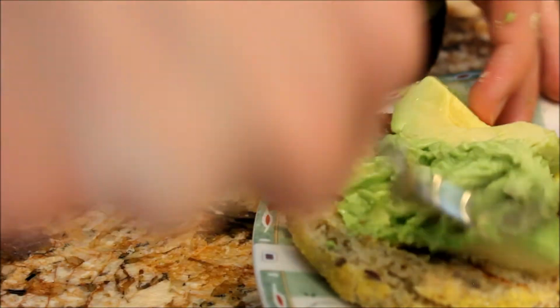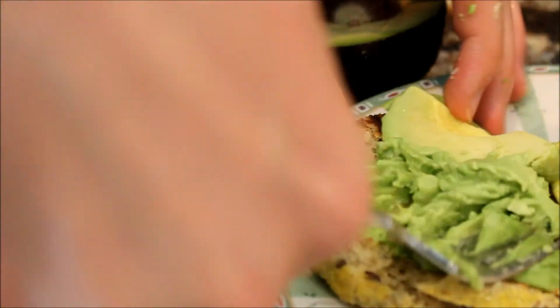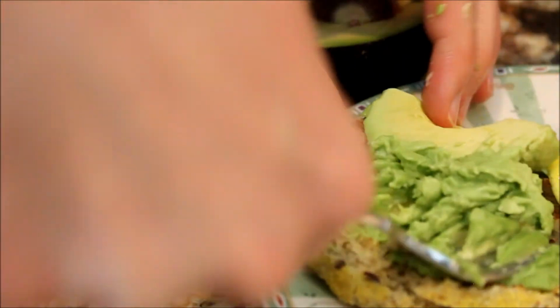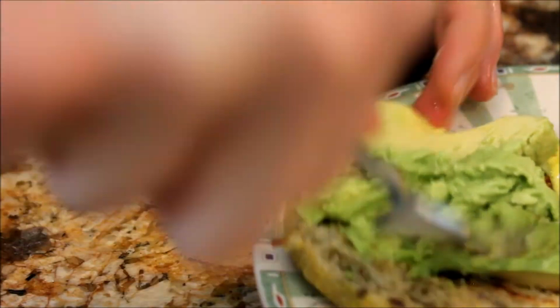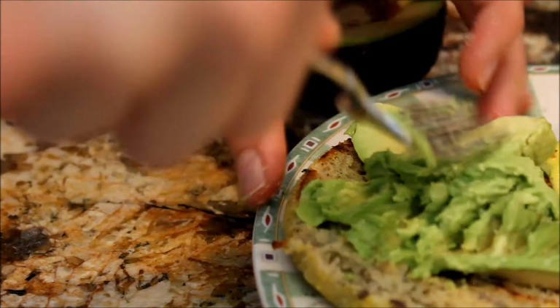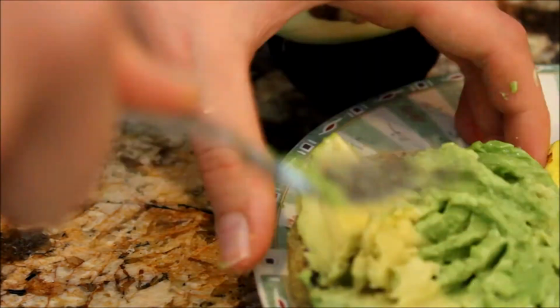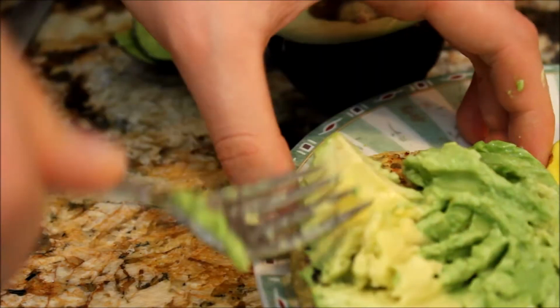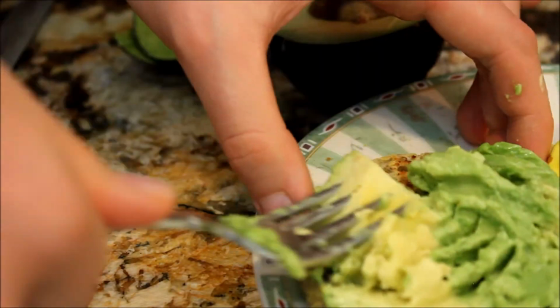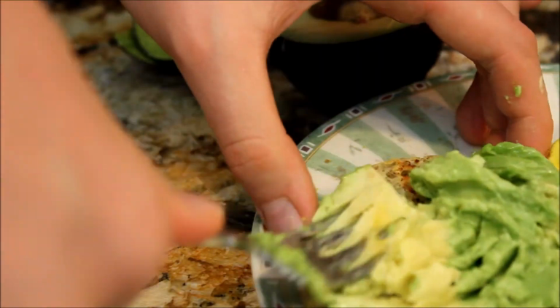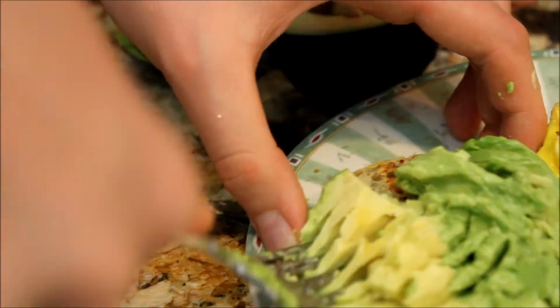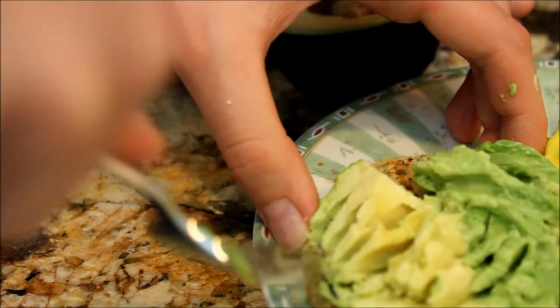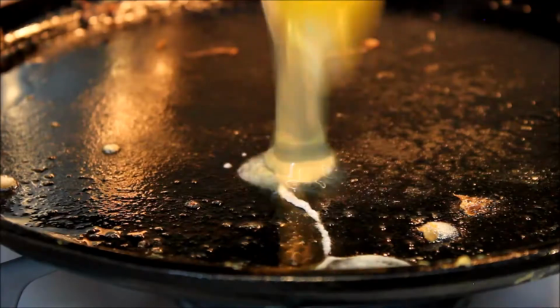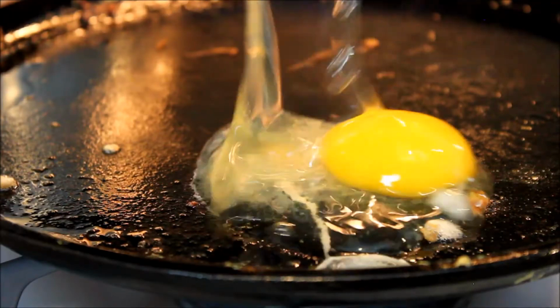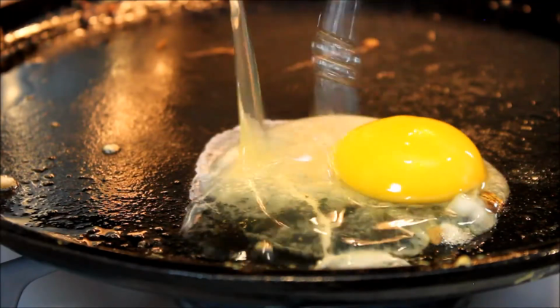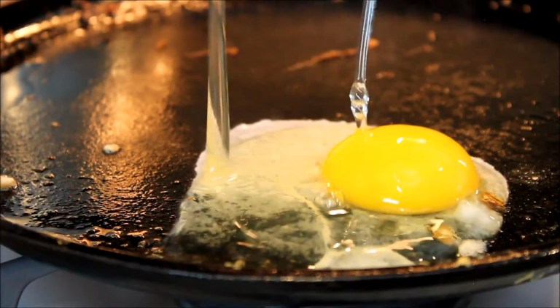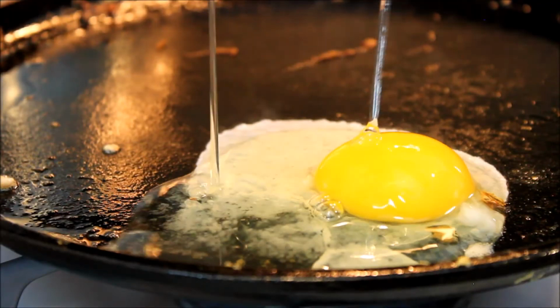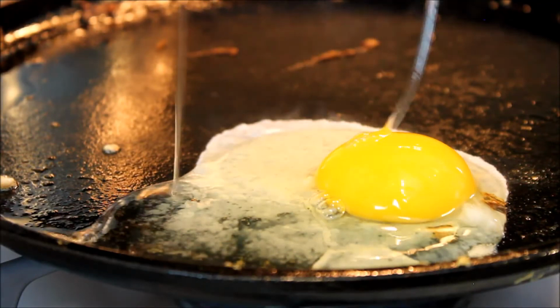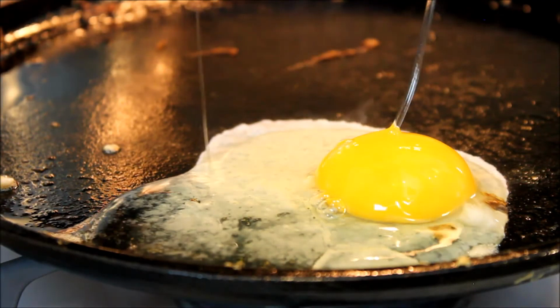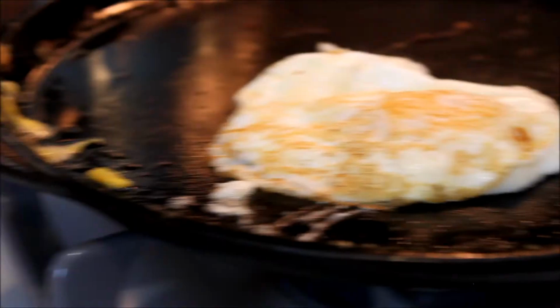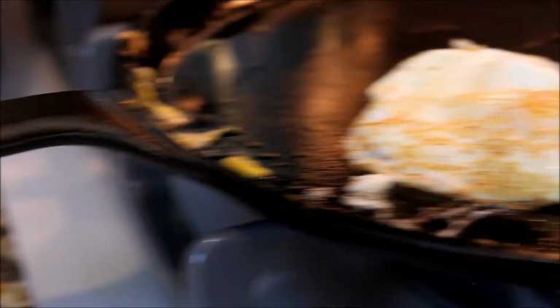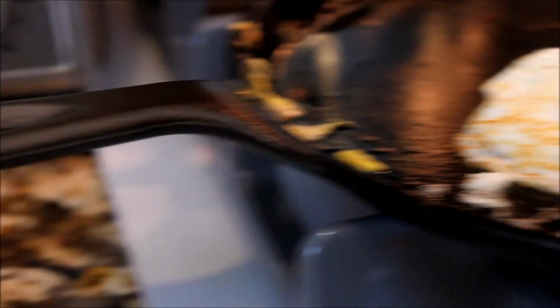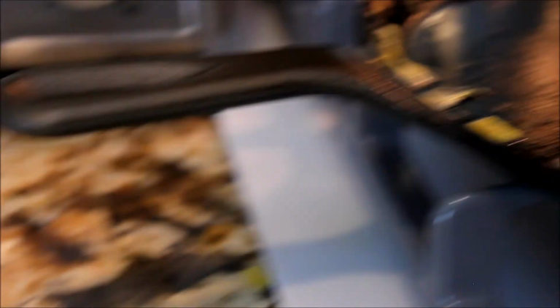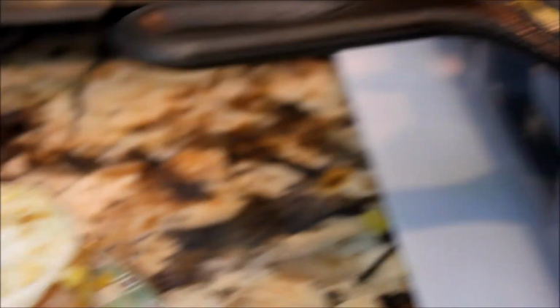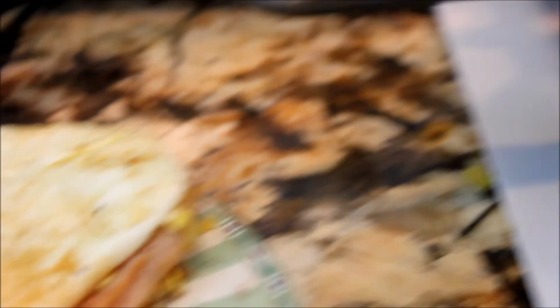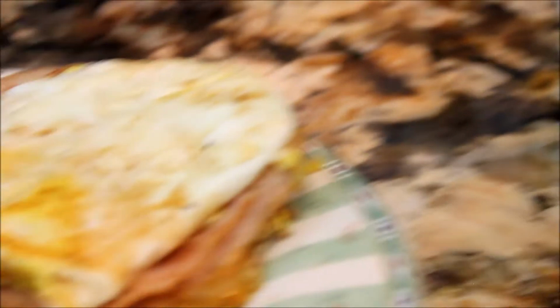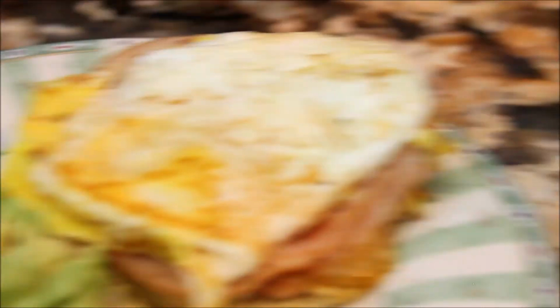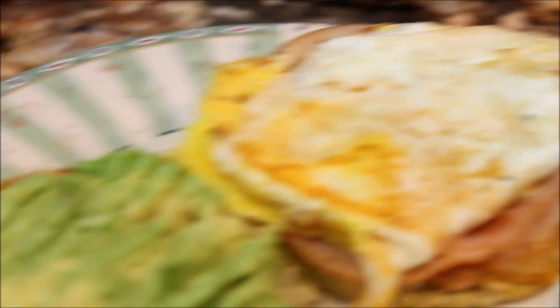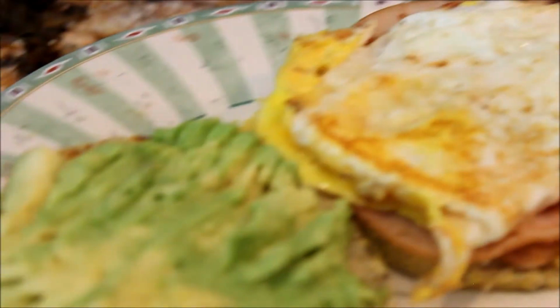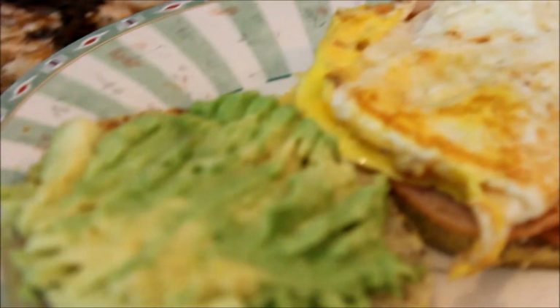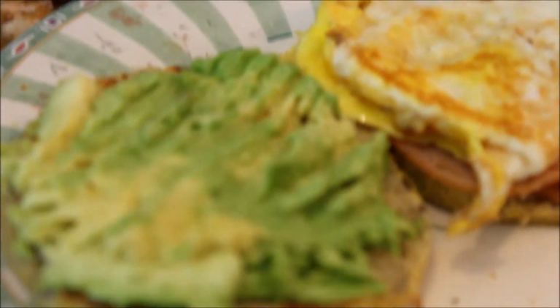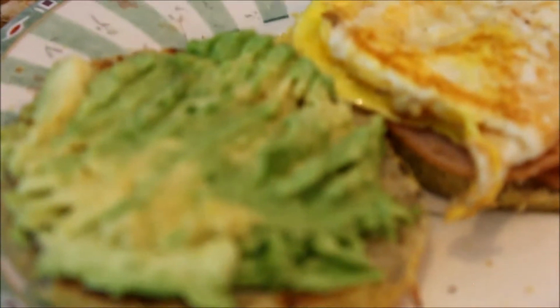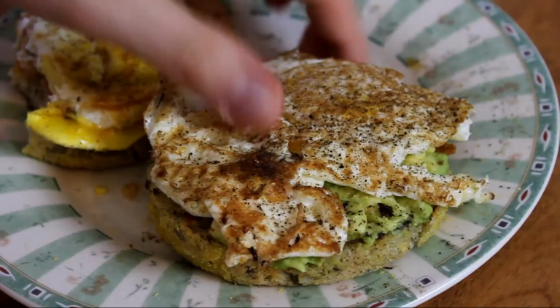For the second egg muffin, mash up some avocado, cook another fried egg, put that on top, and top it with salt or pepper if you want to.